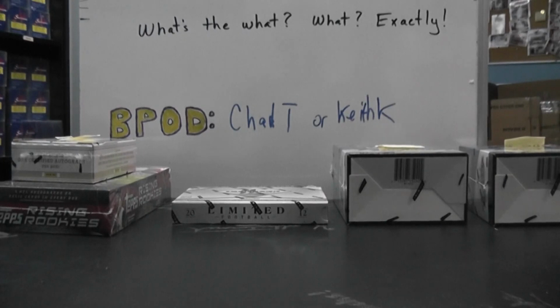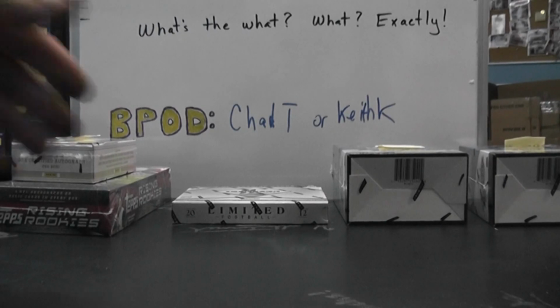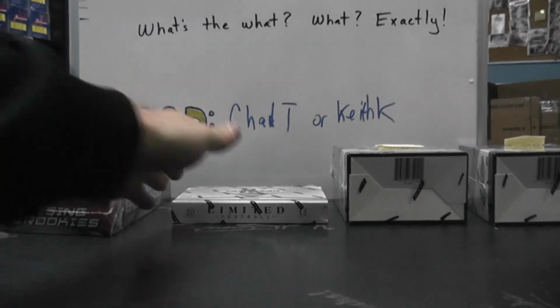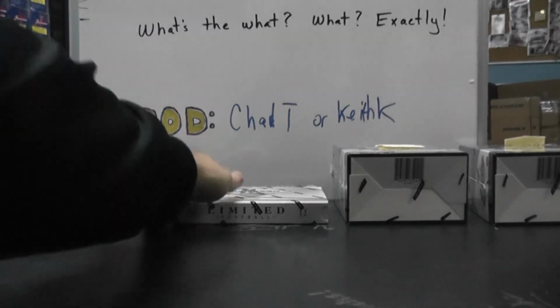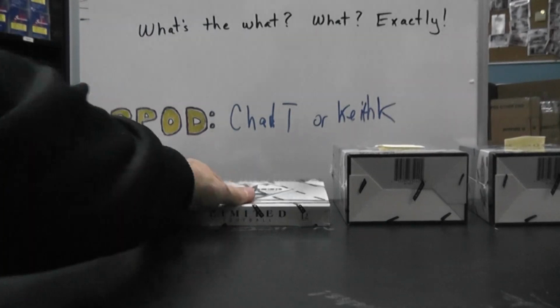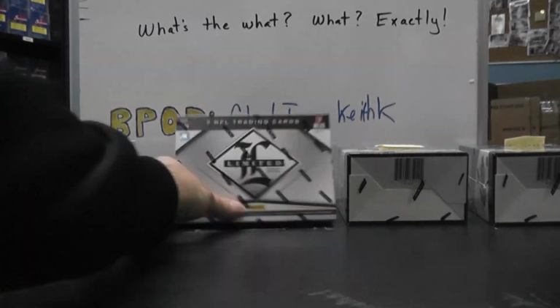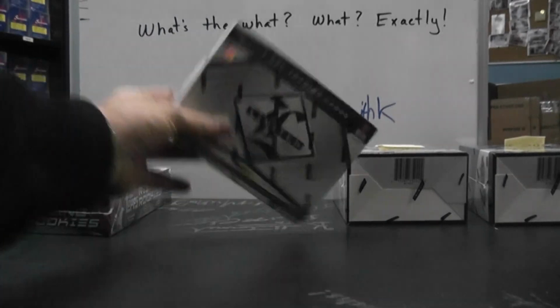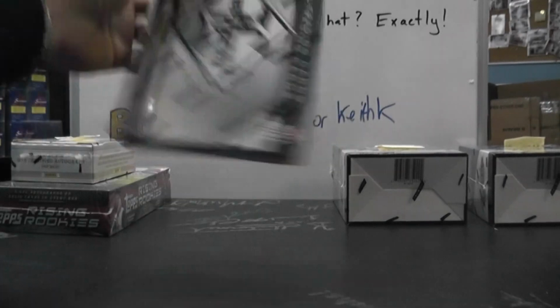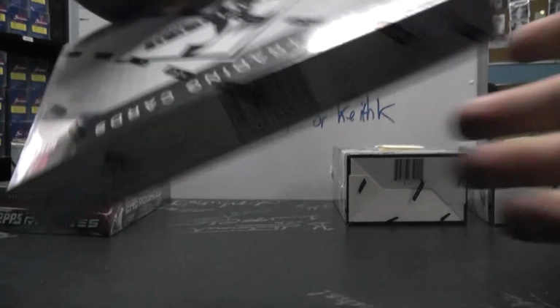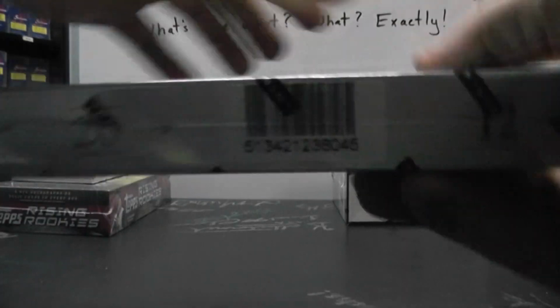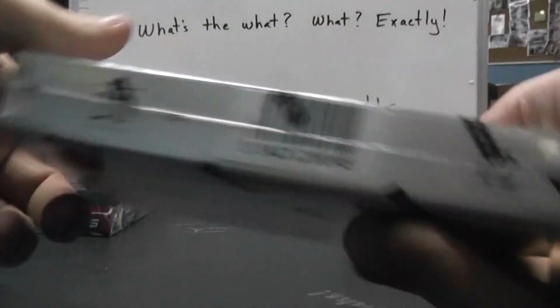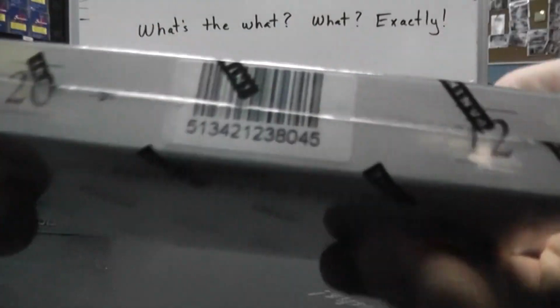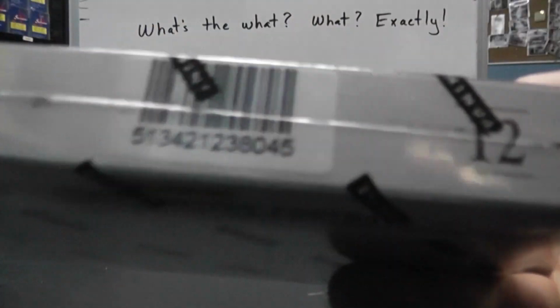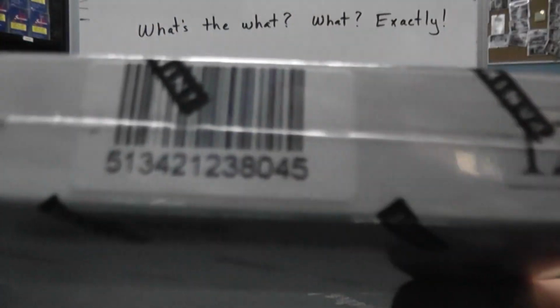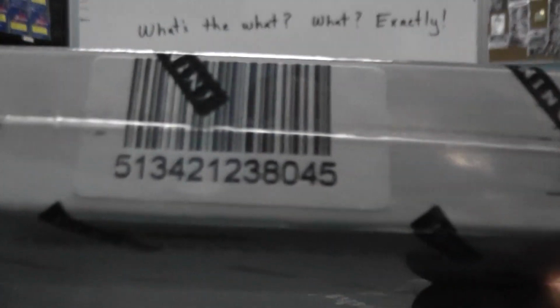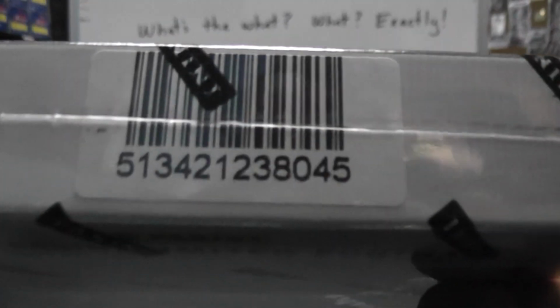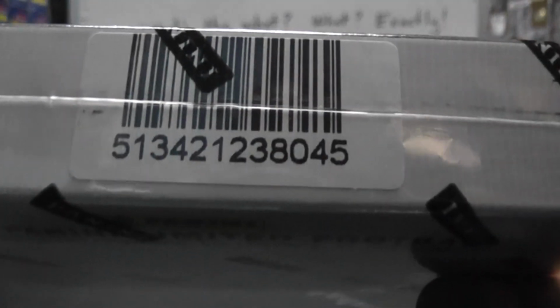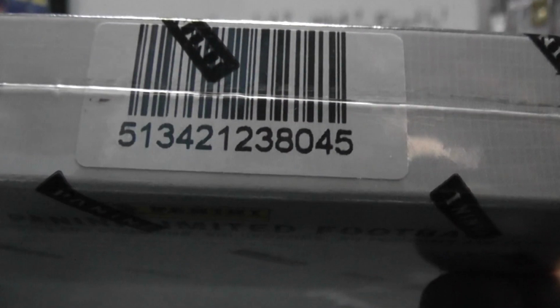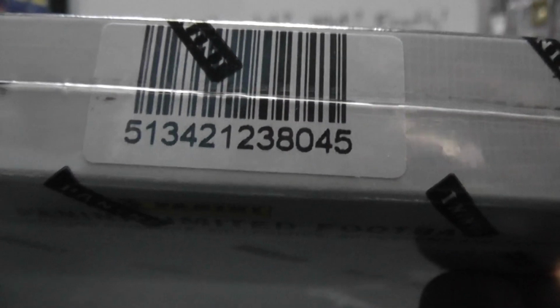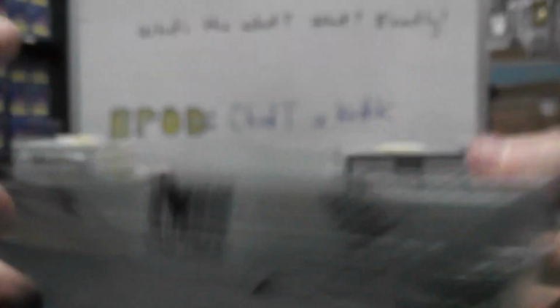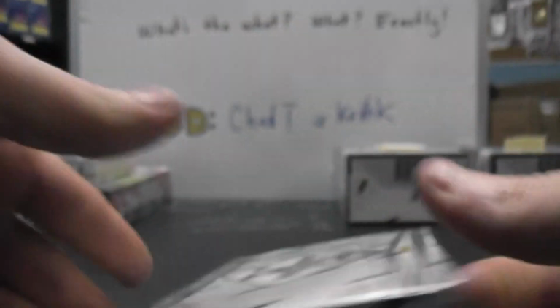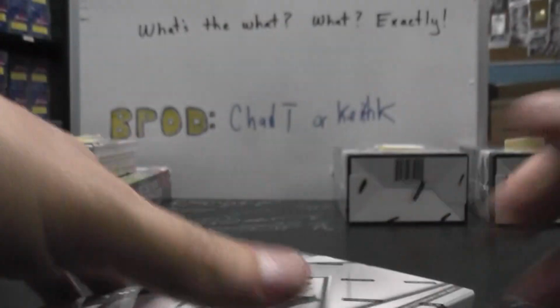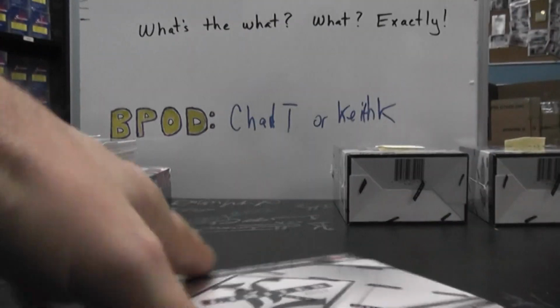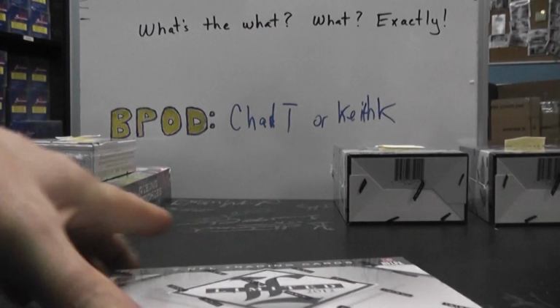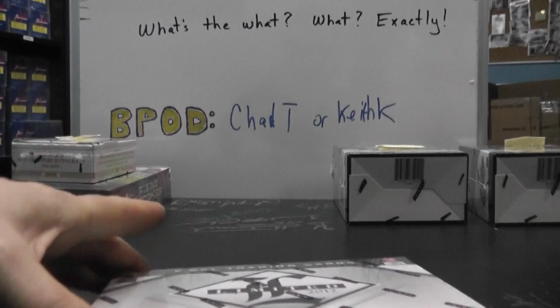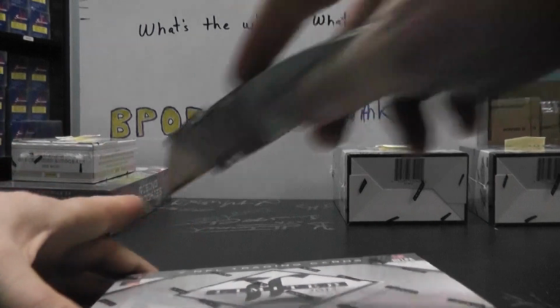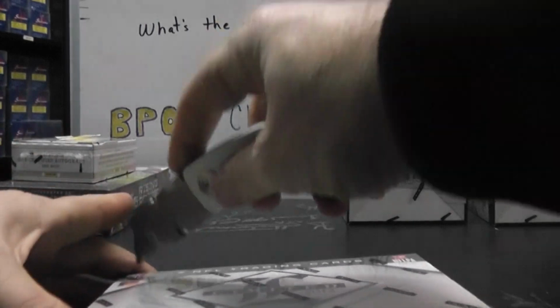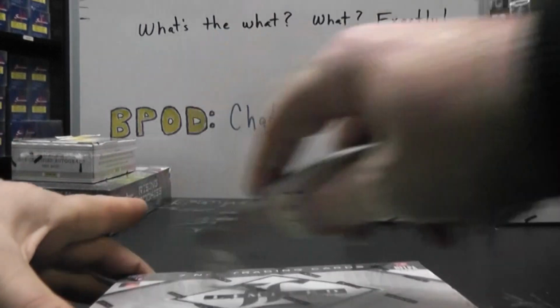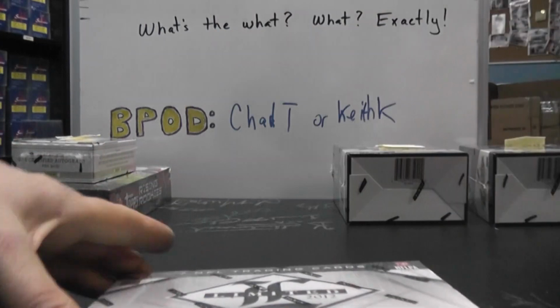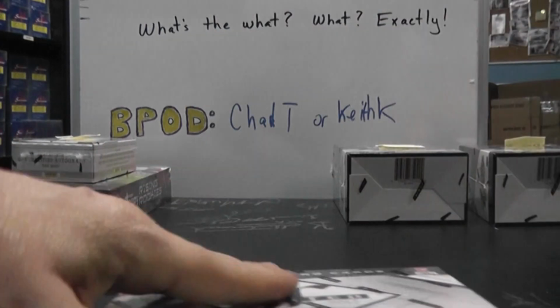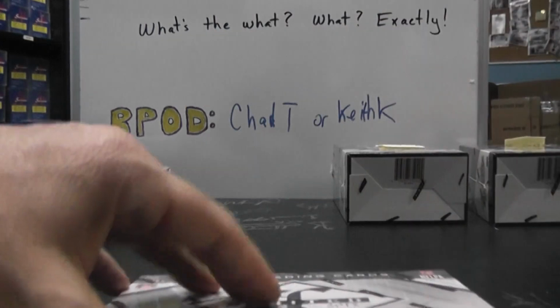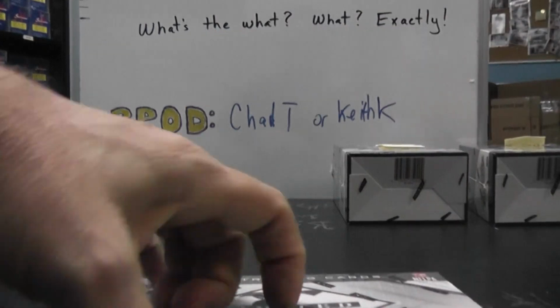Next up we got Terry. What's going on Terry? You said you're going to try one more of these old Limited. Box number 45. Here we go.